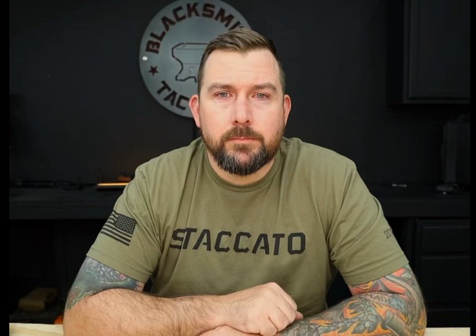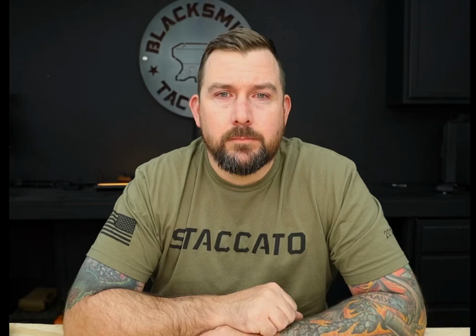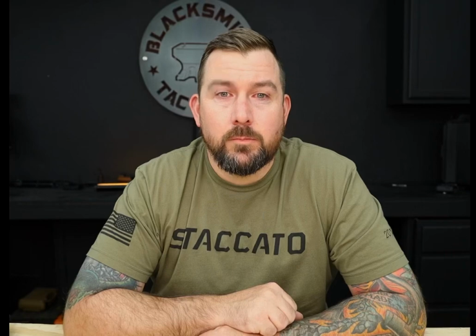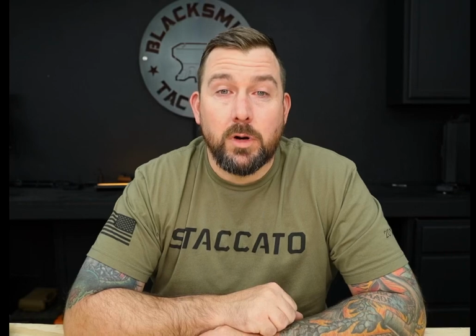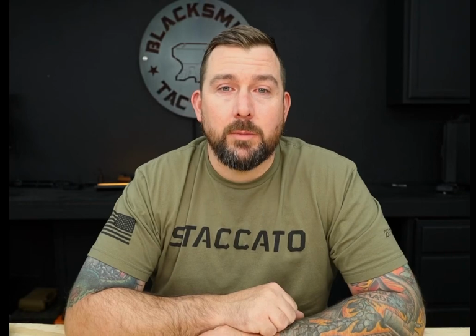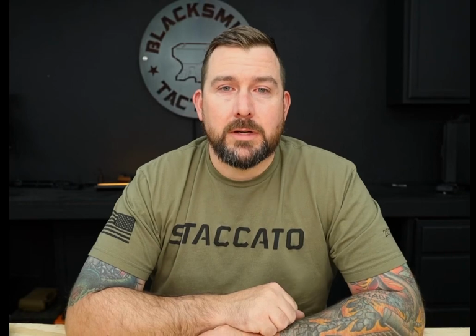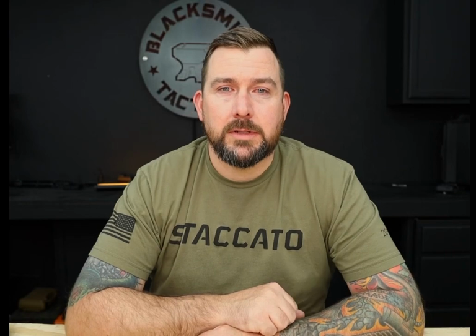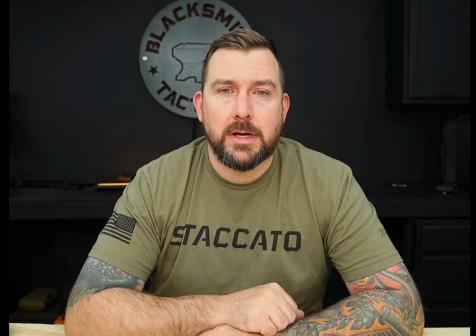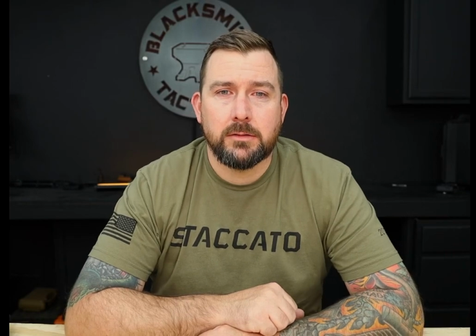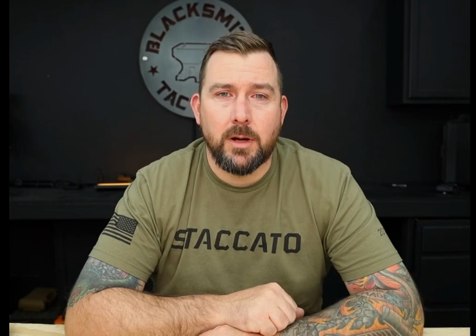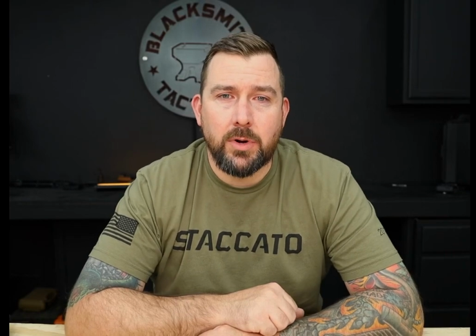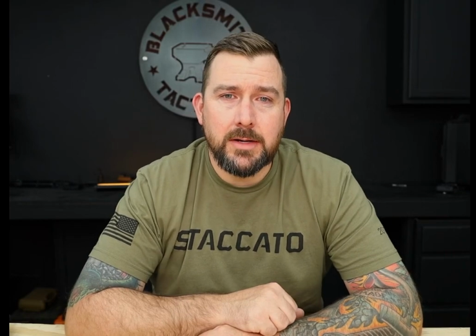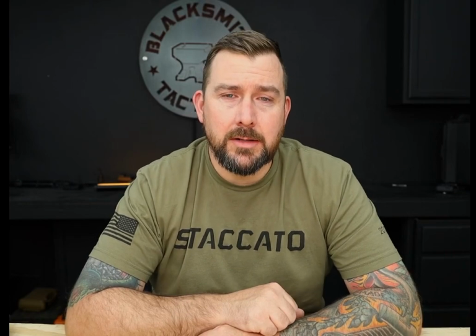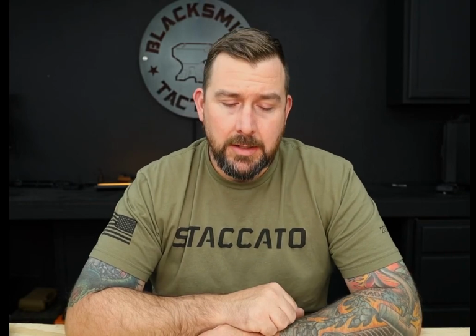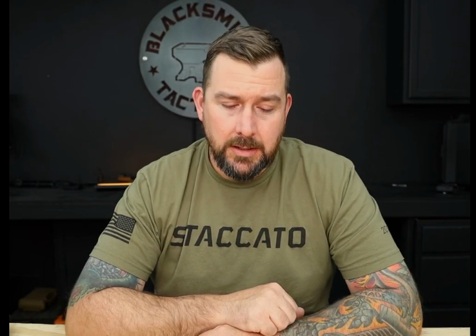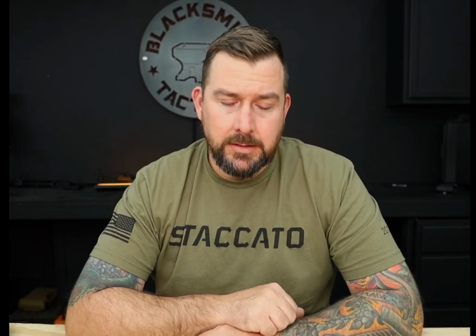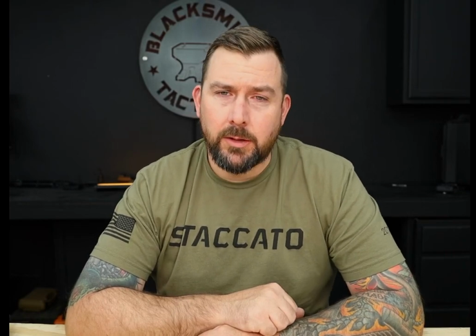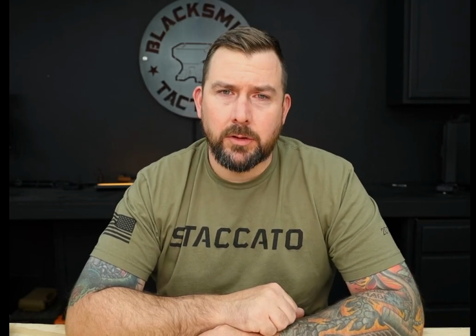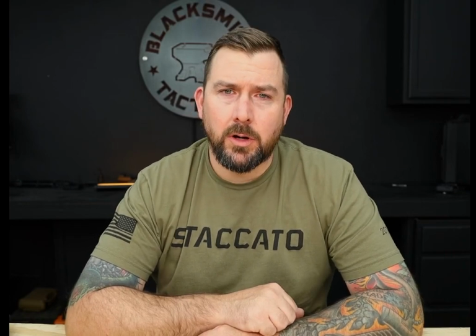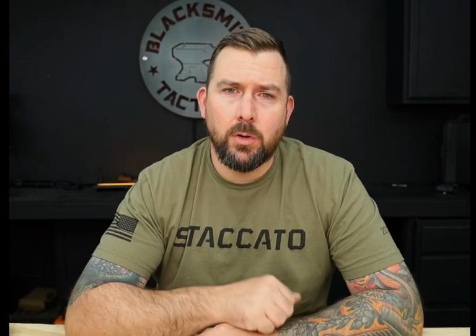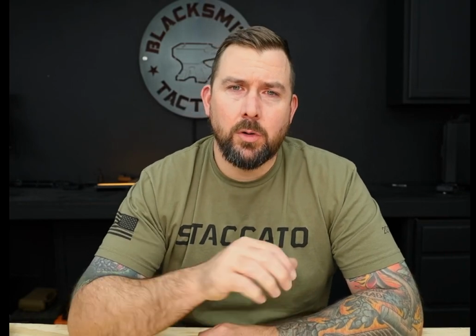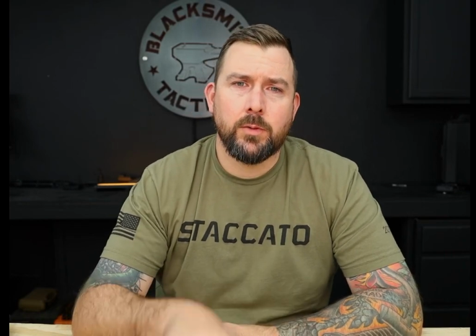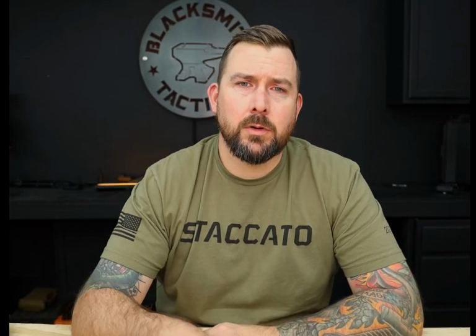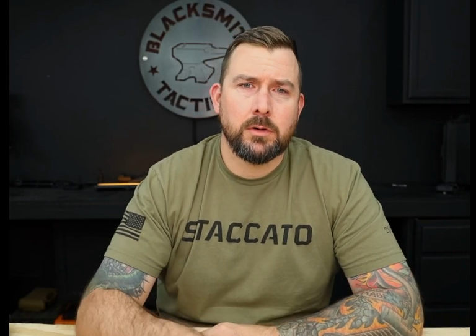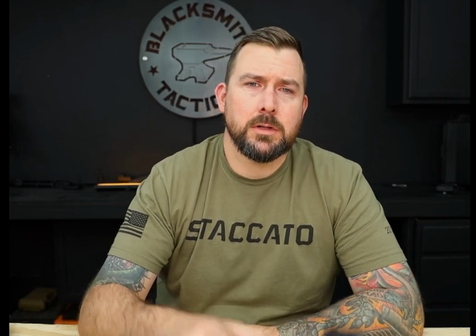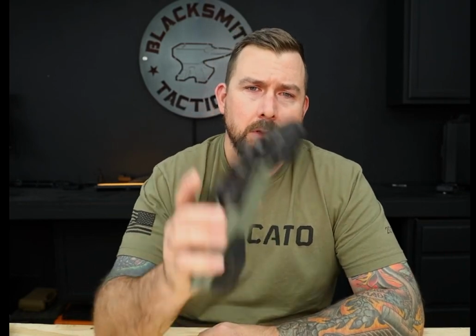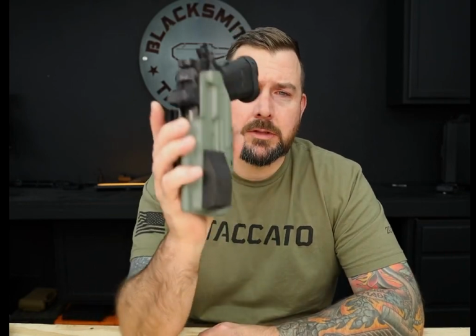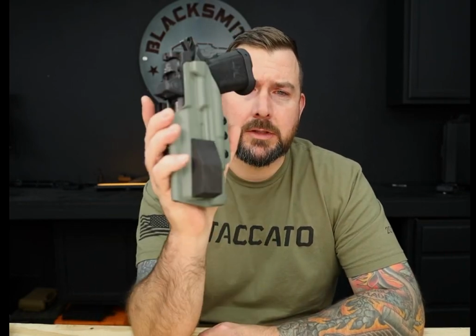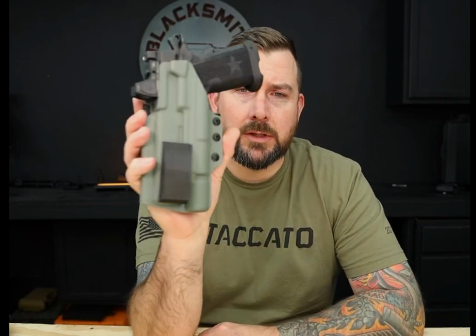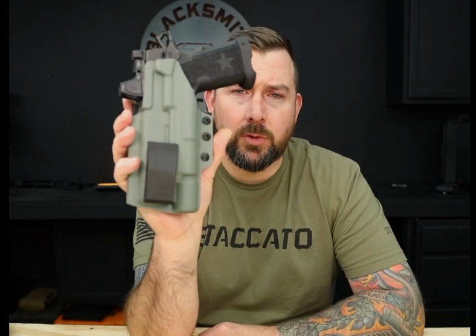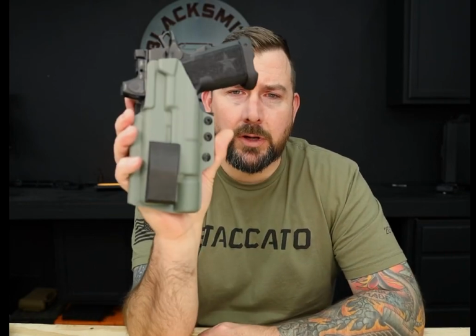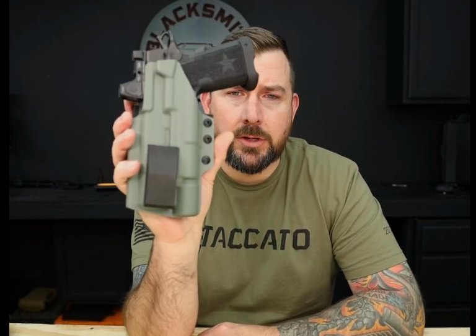Welcome to Blacksmith Tactical, I'm Brandon. Today we're going to go over the concealment wedge.